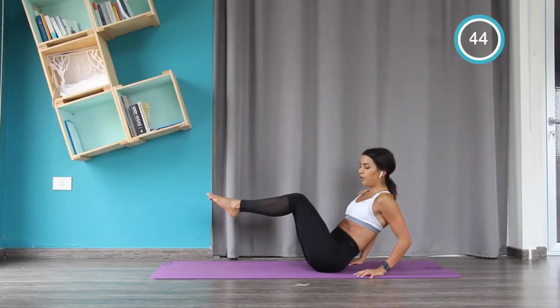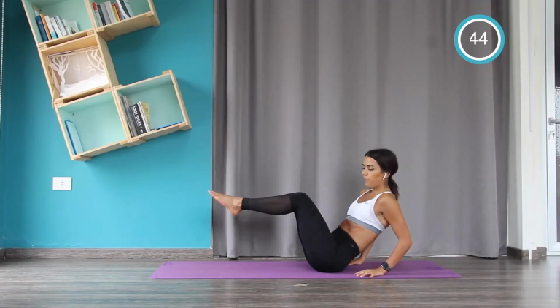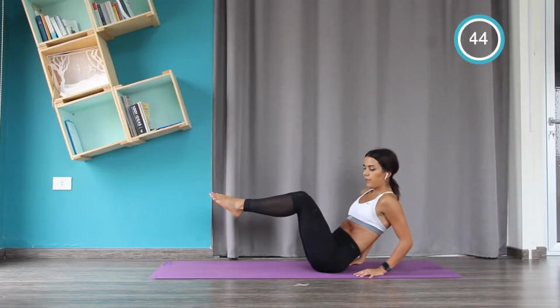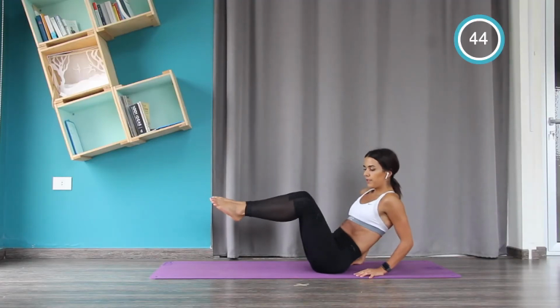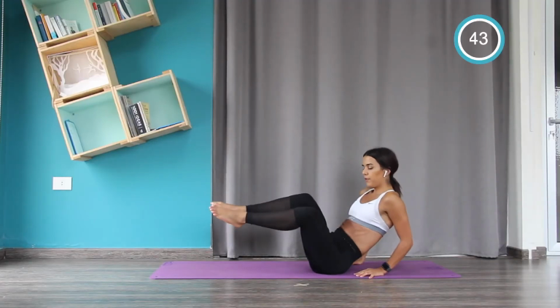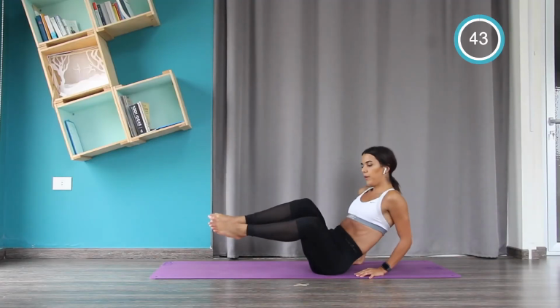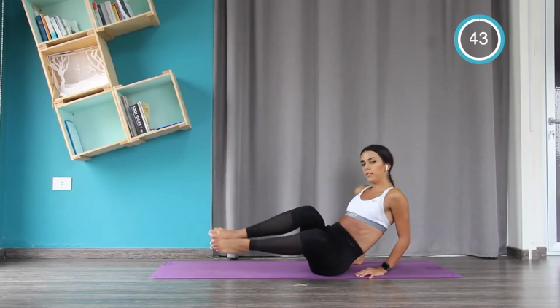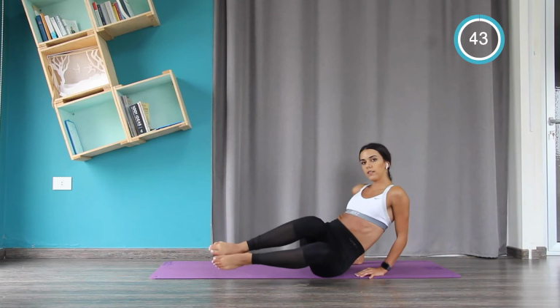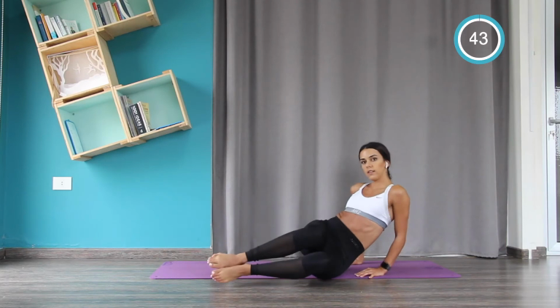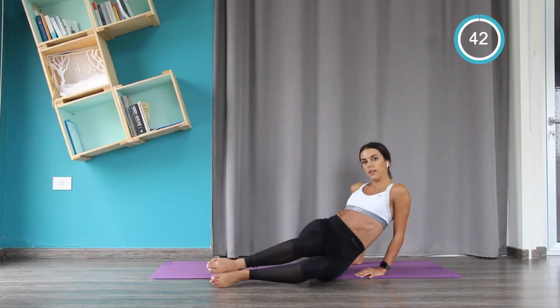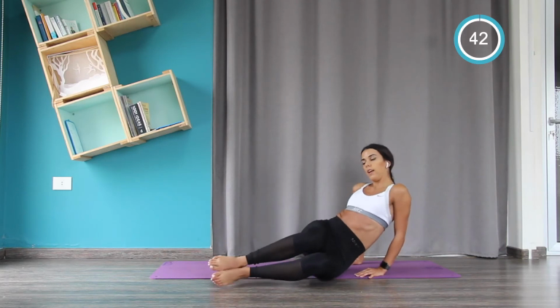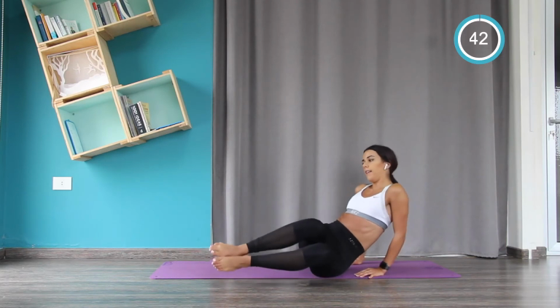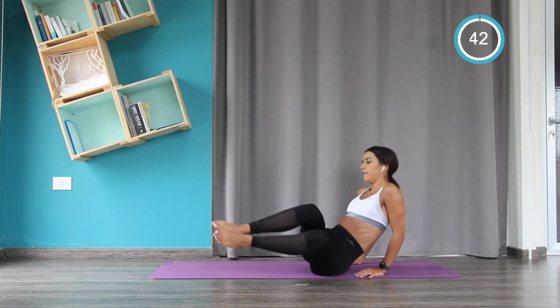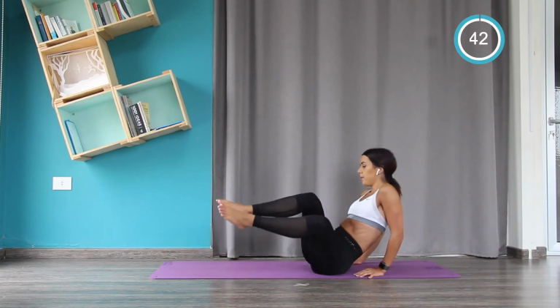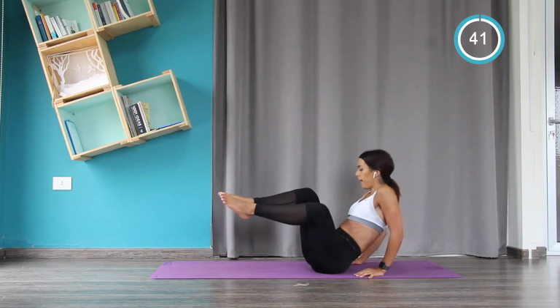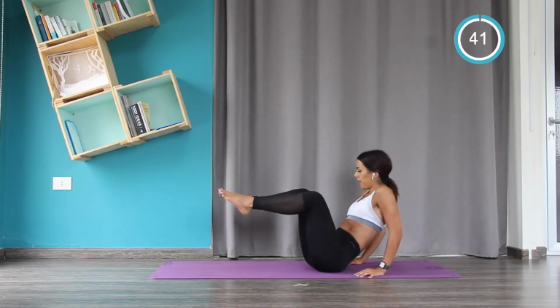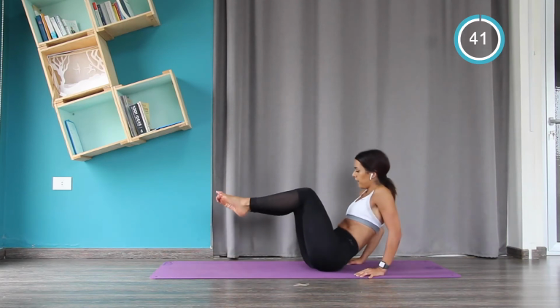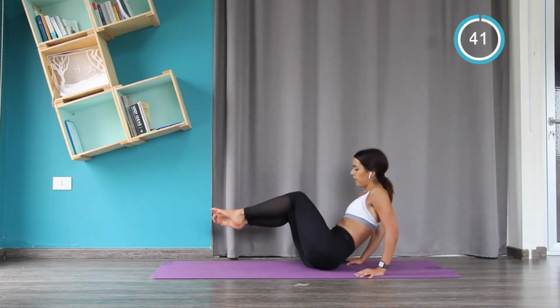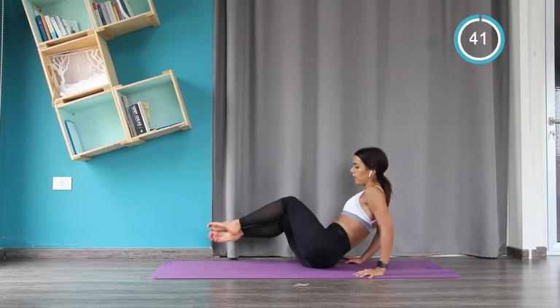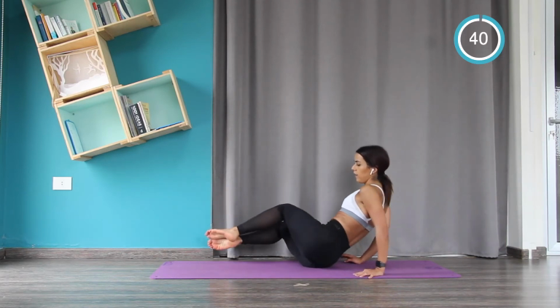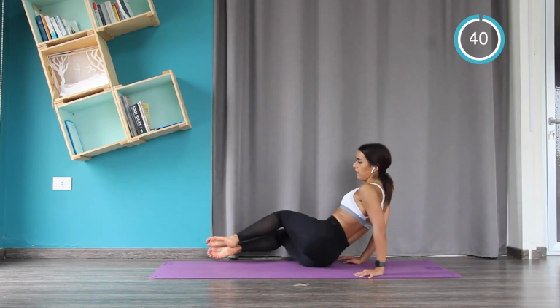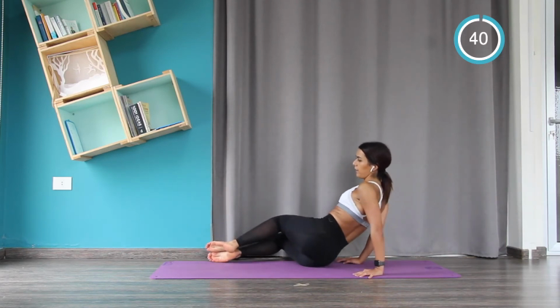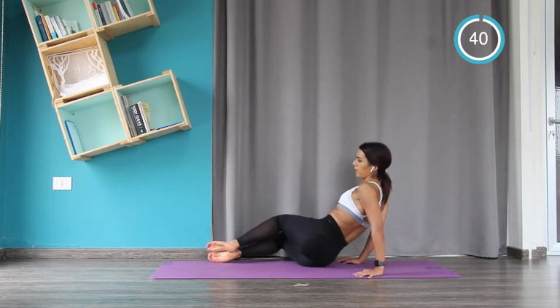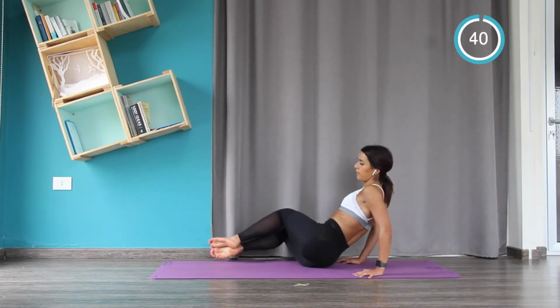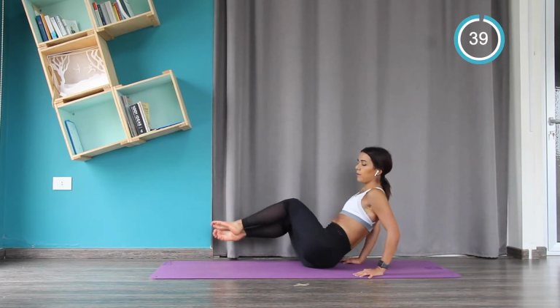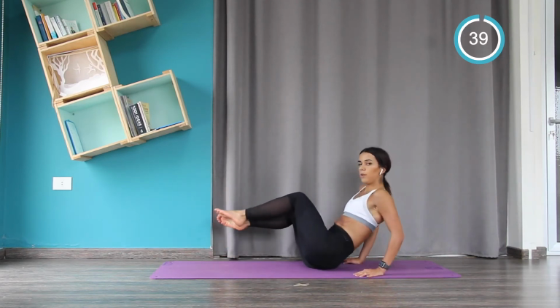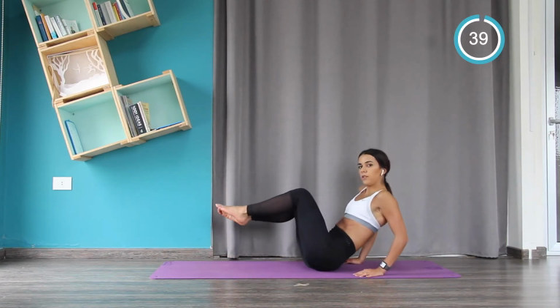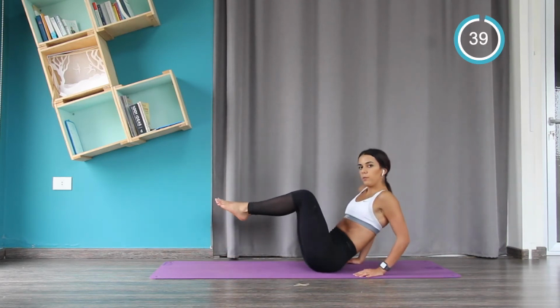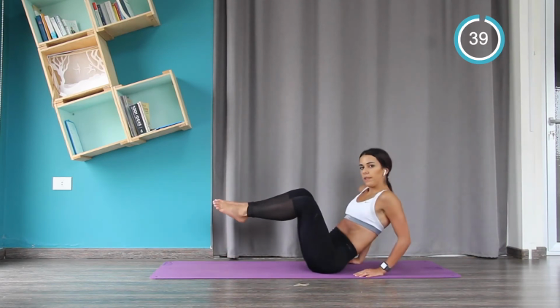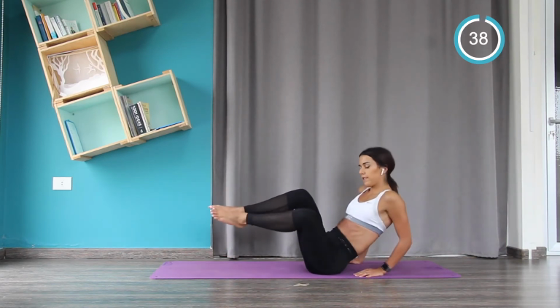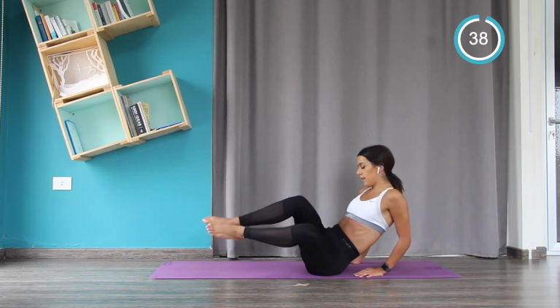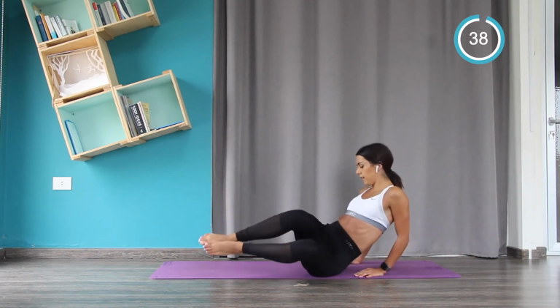Now we drop the knees to the front and then to the back. We're going to feel the burn on the obliques!